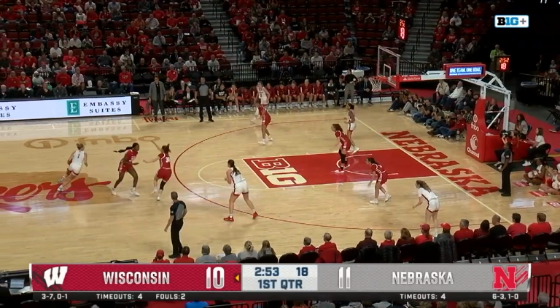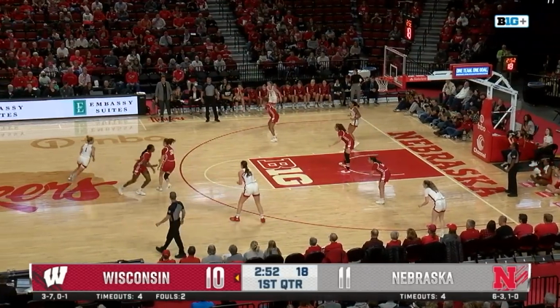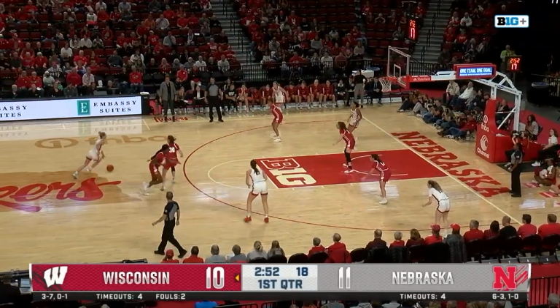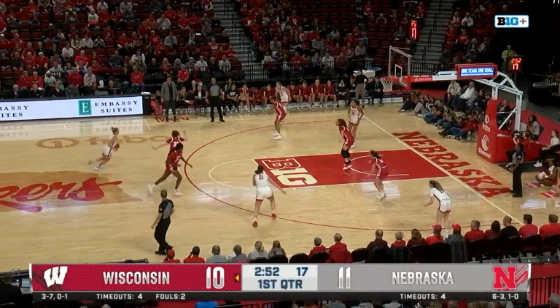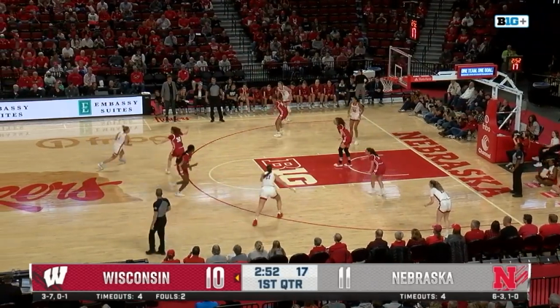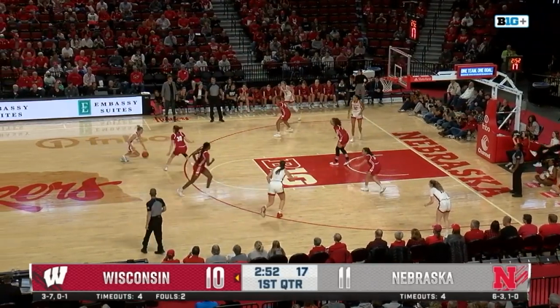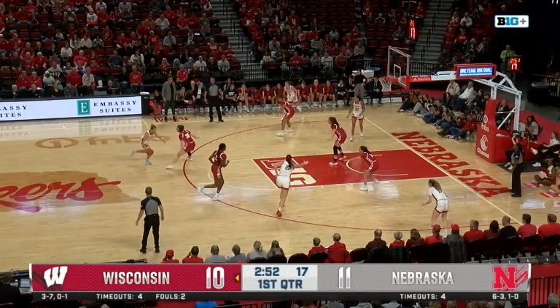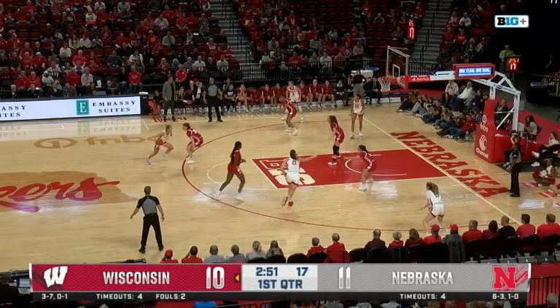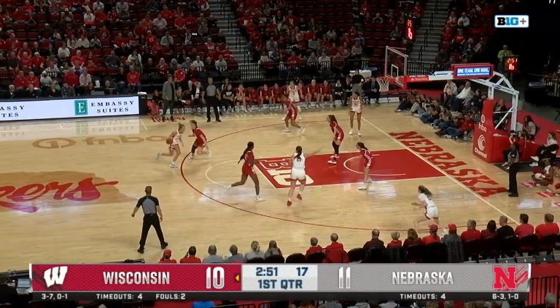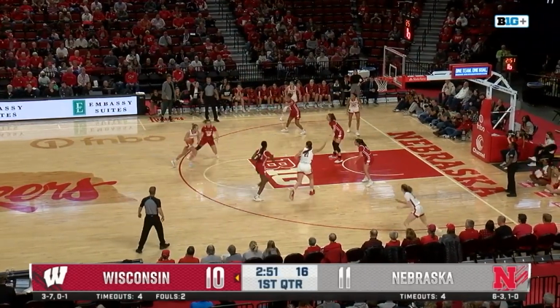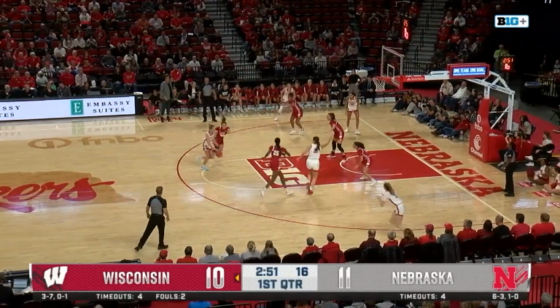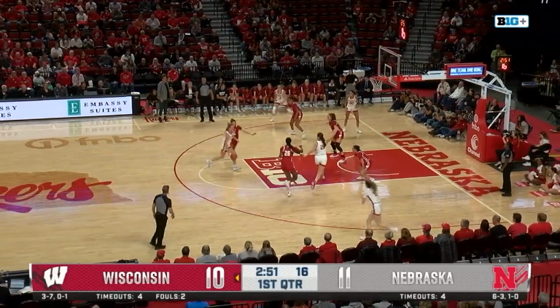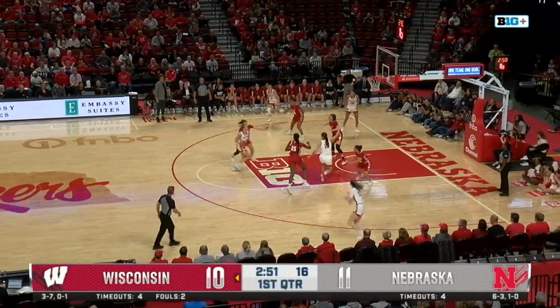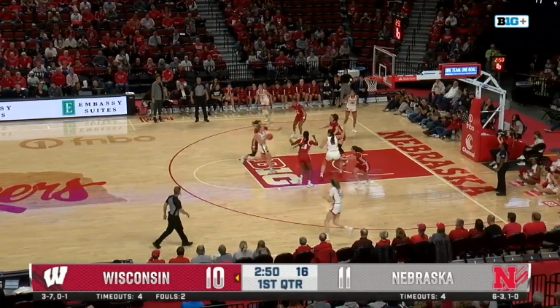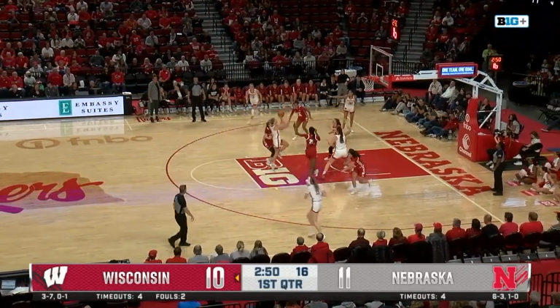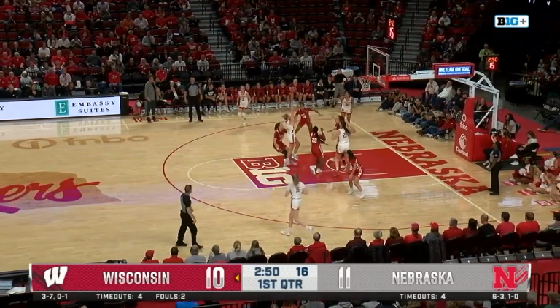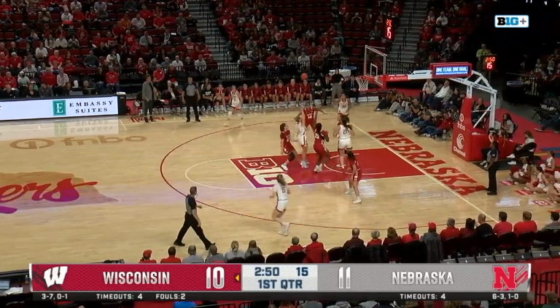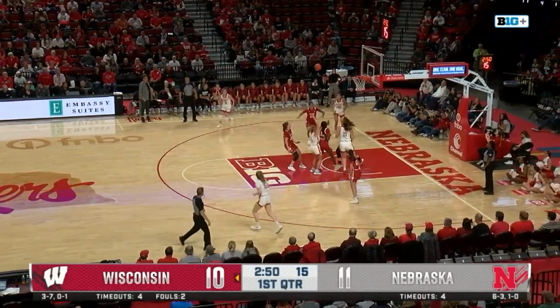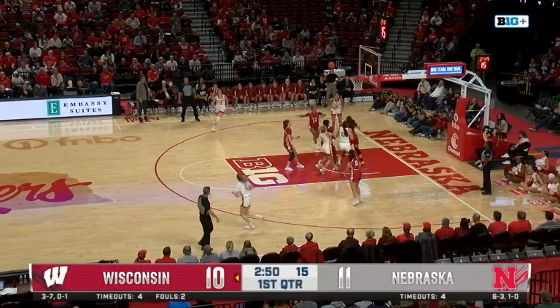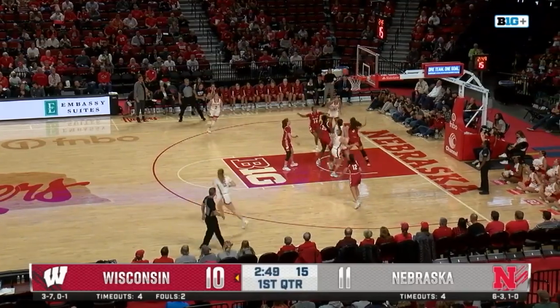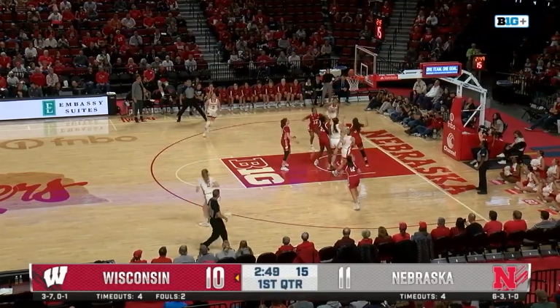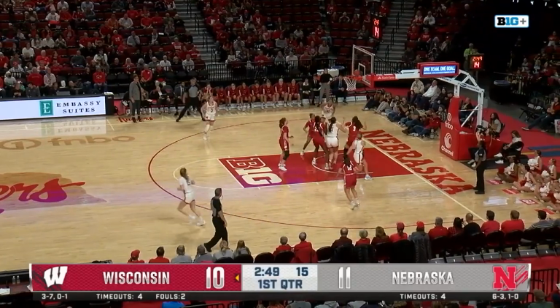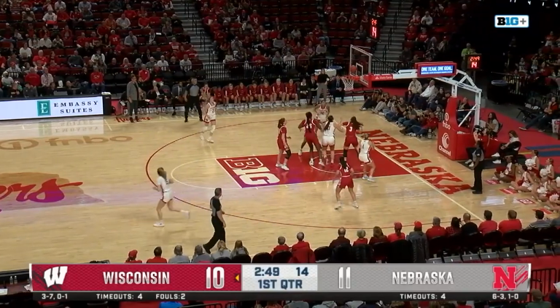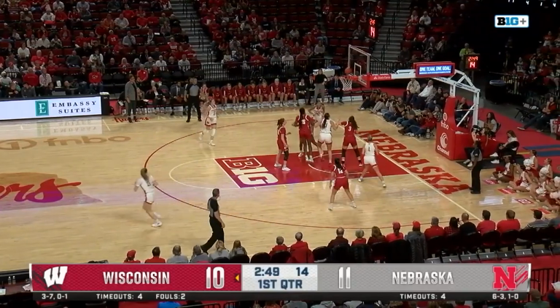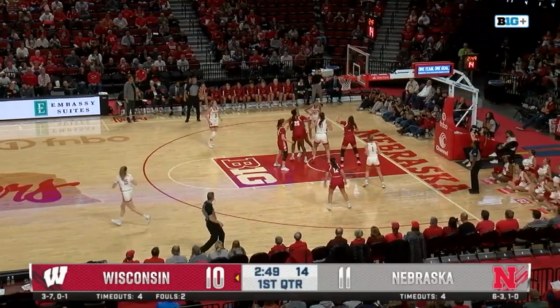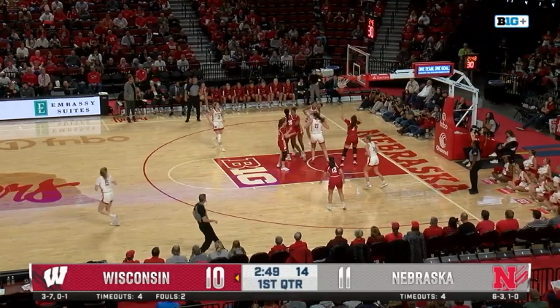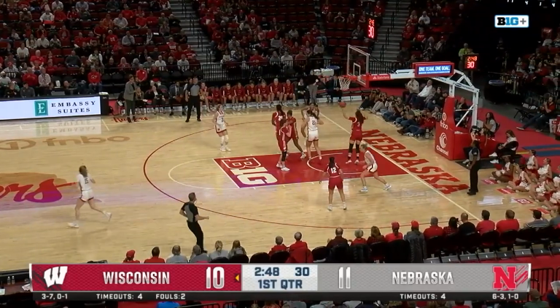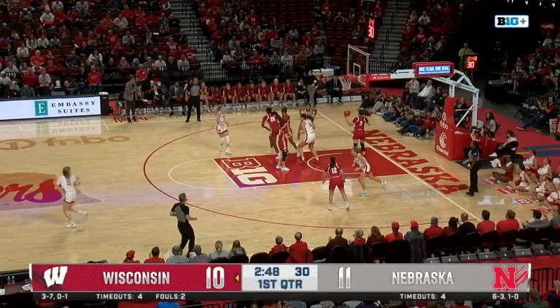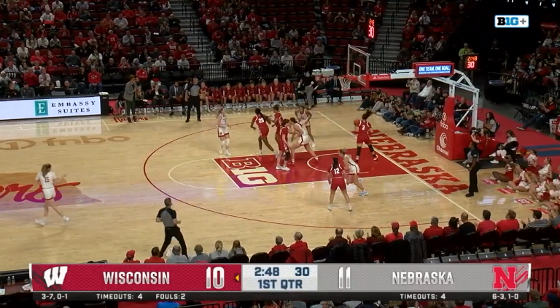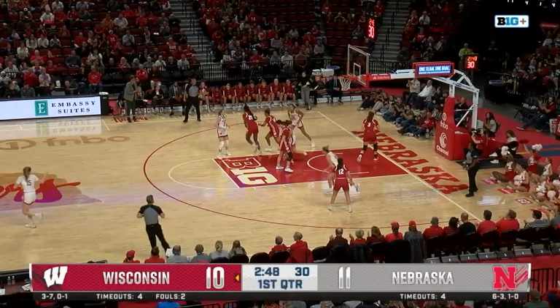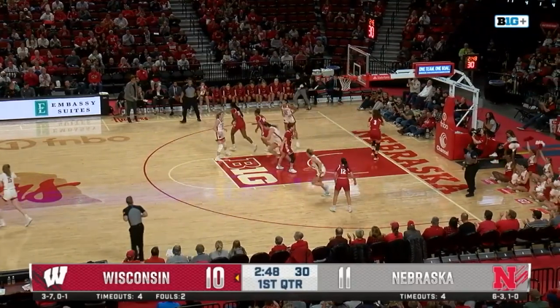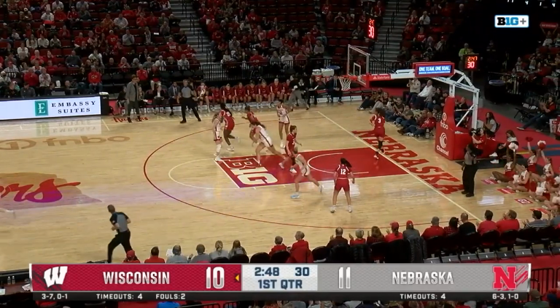Shelly gets around Williams, works her way inside, puts up a floater, and it's good.